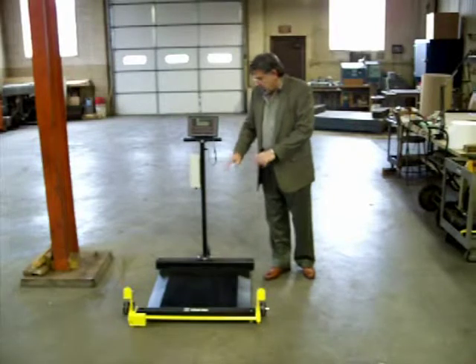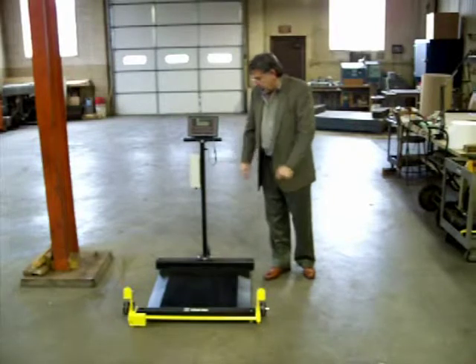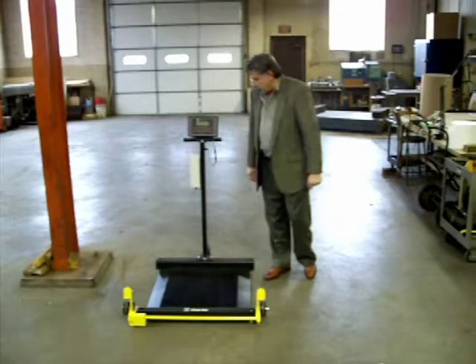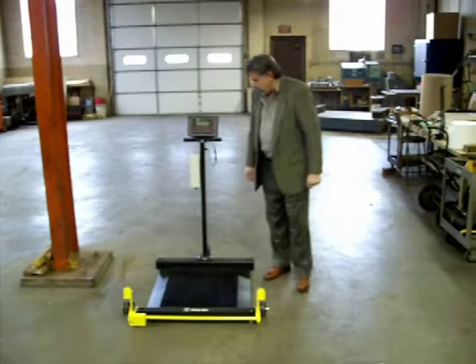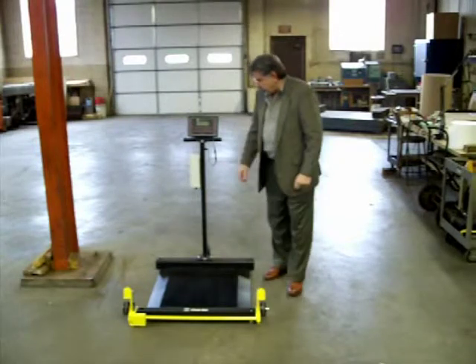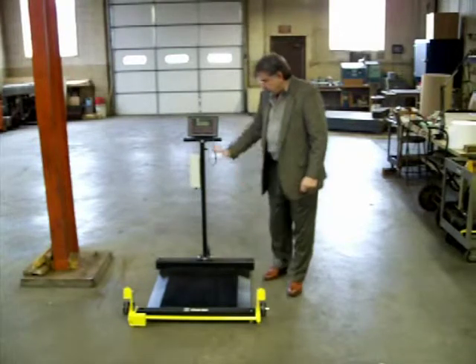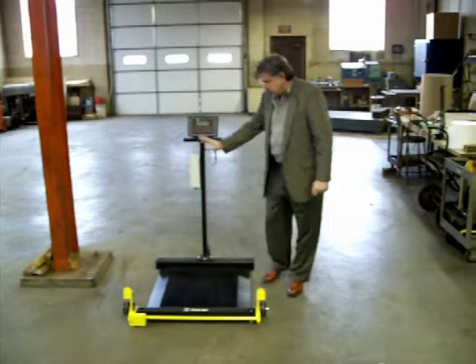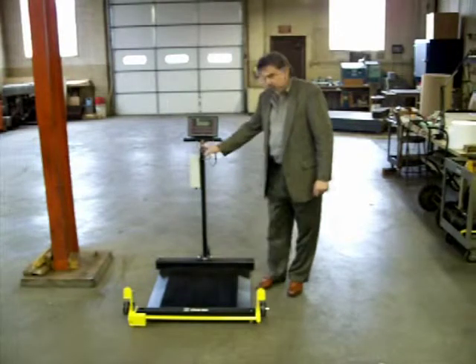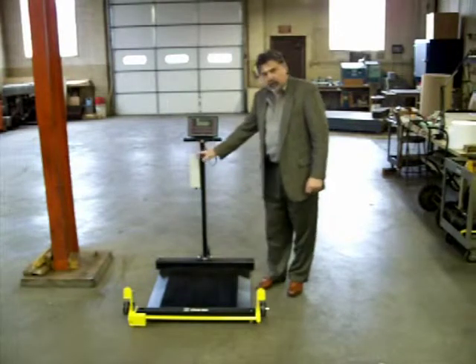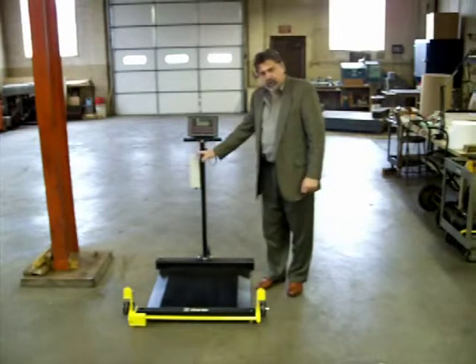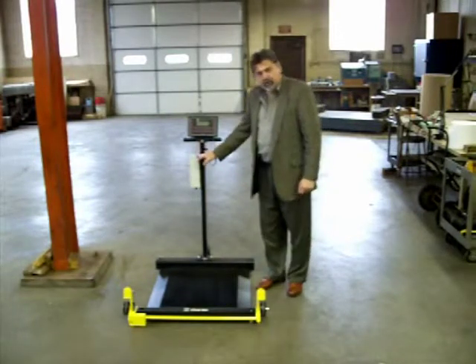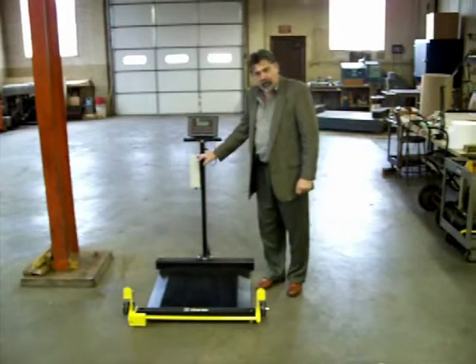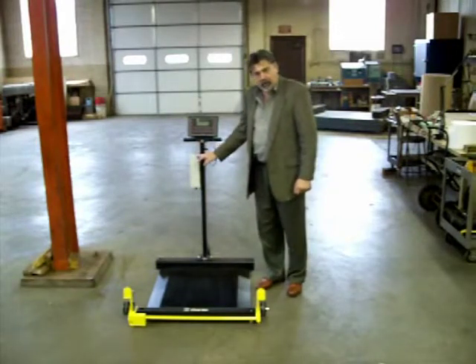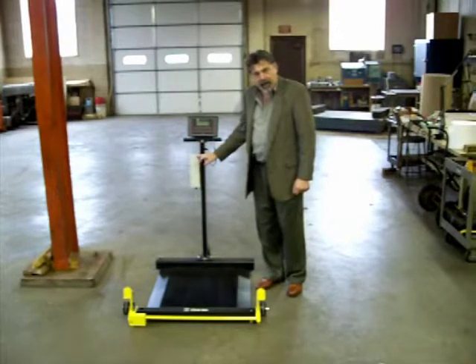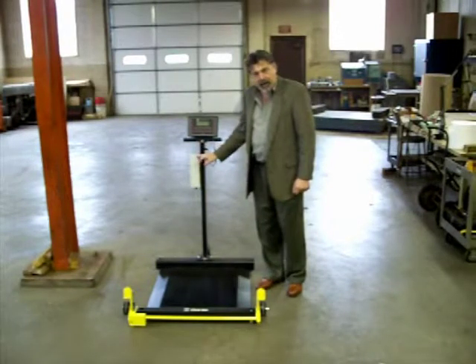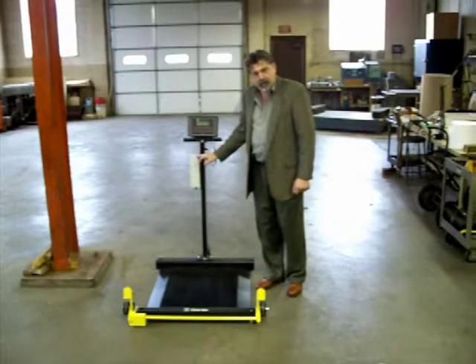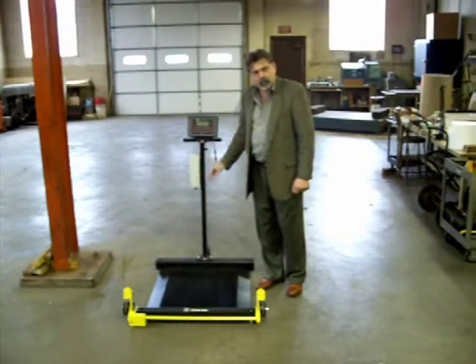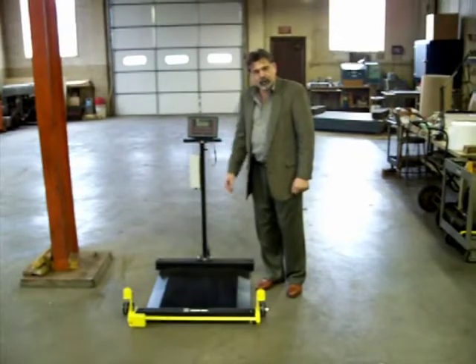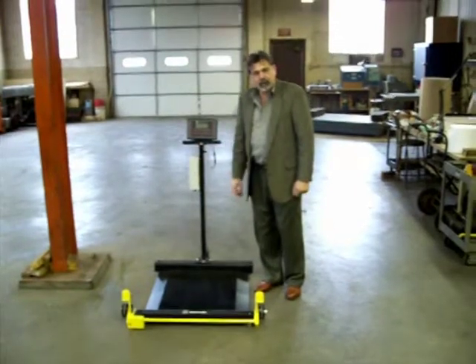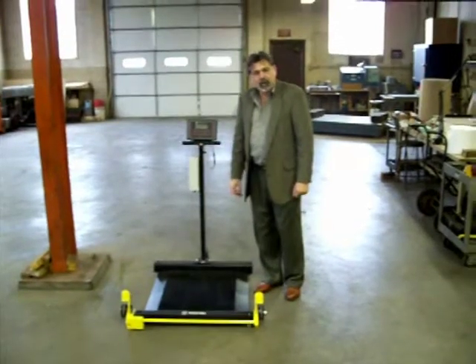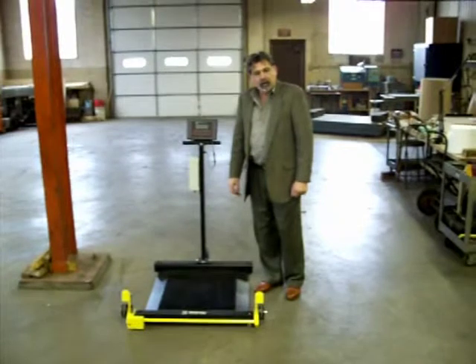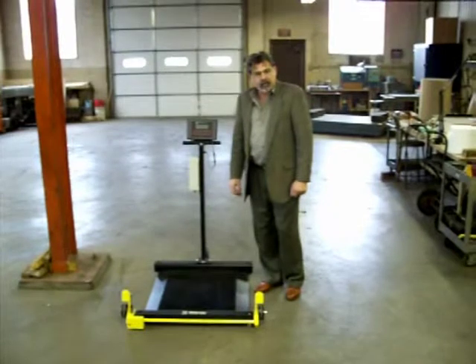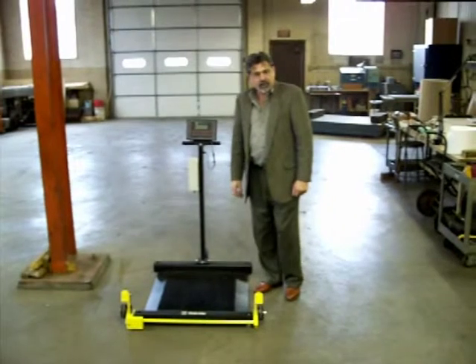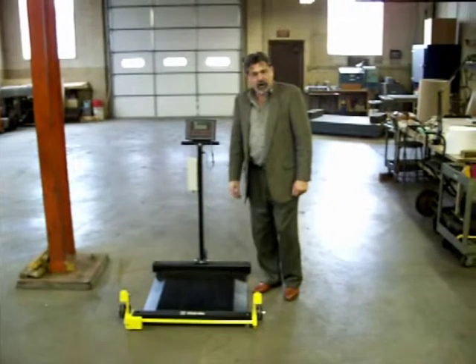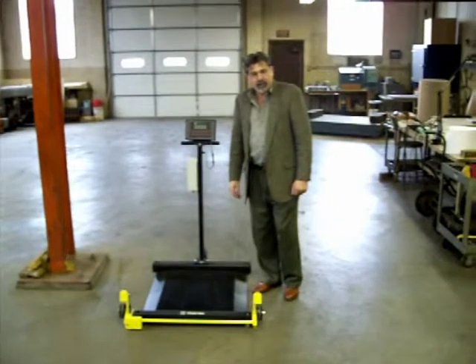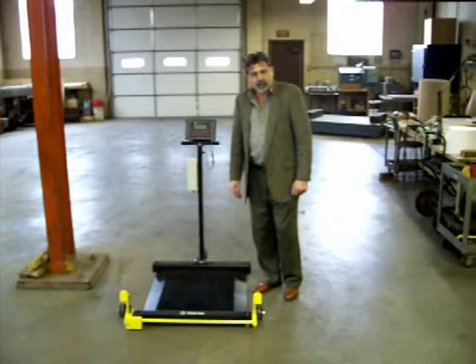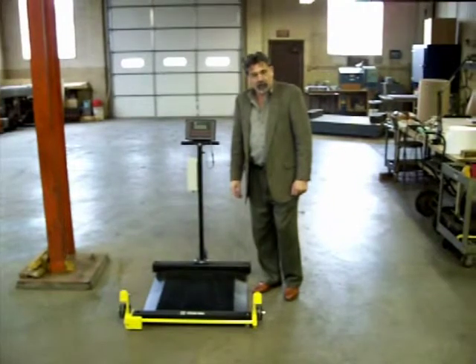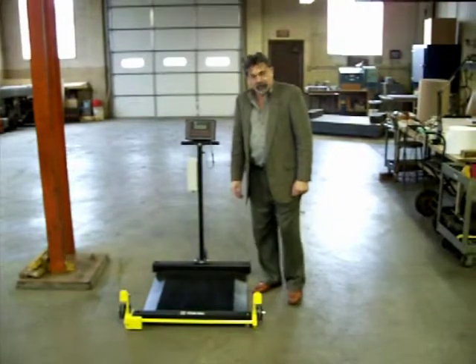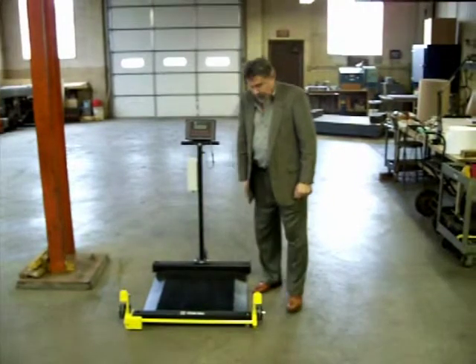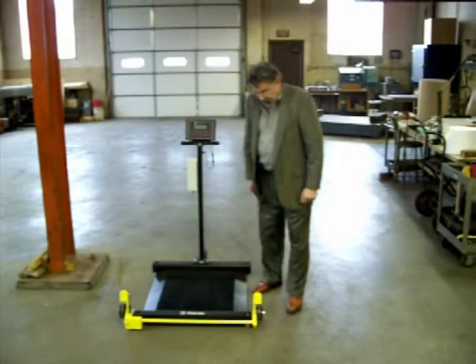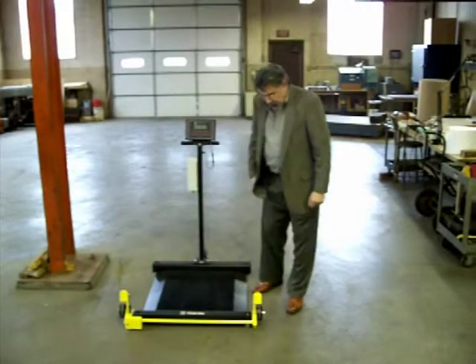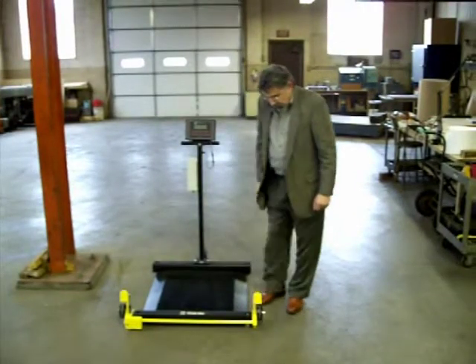This scale is also available with a battery option, which will give you up to 16 hours of life.